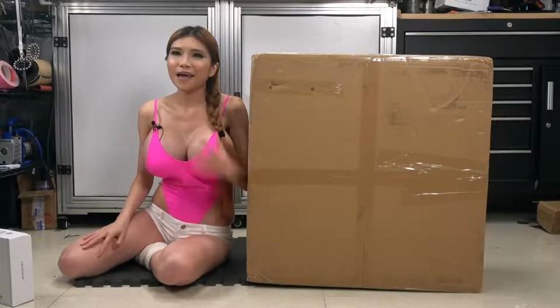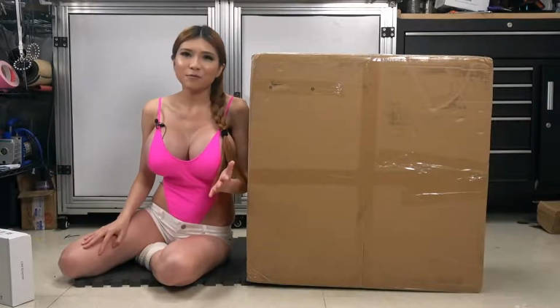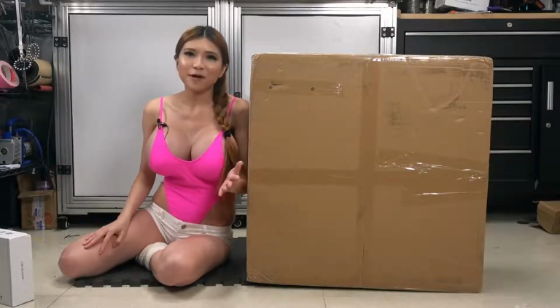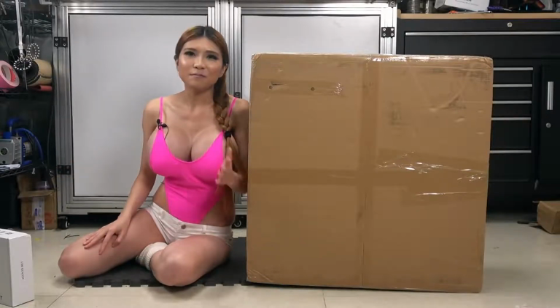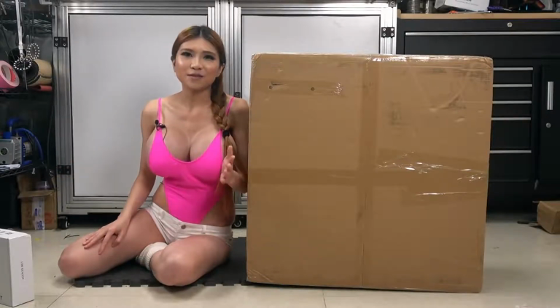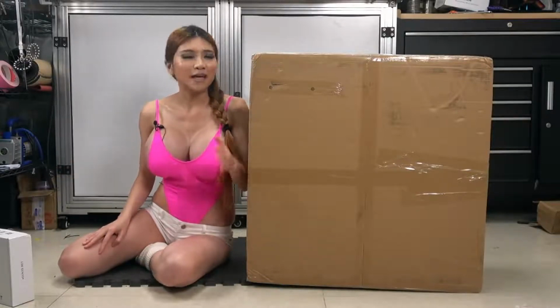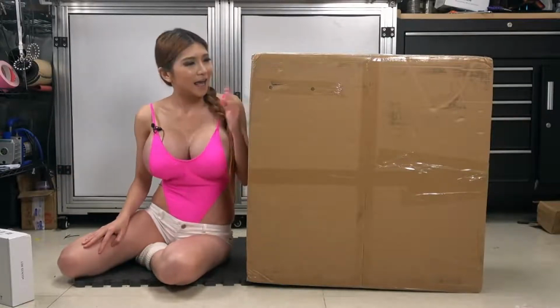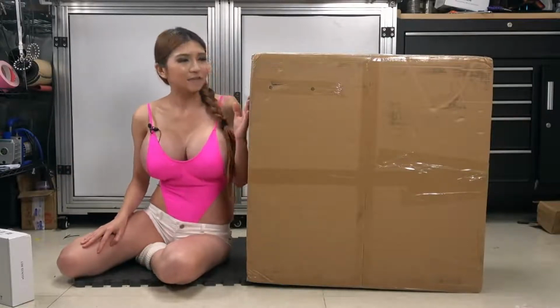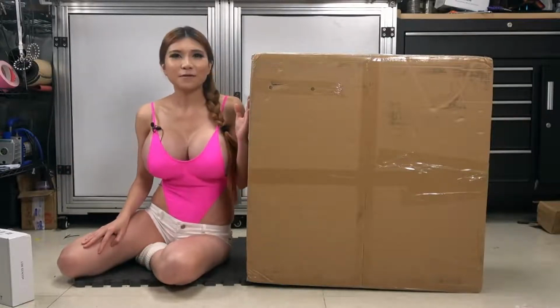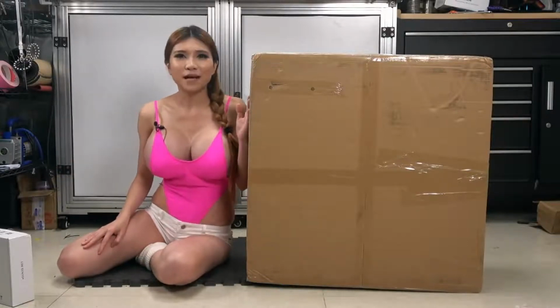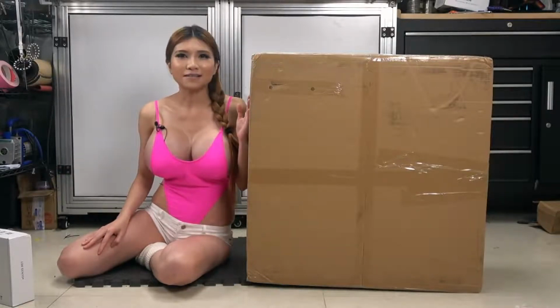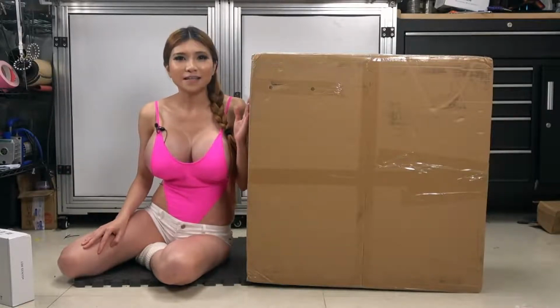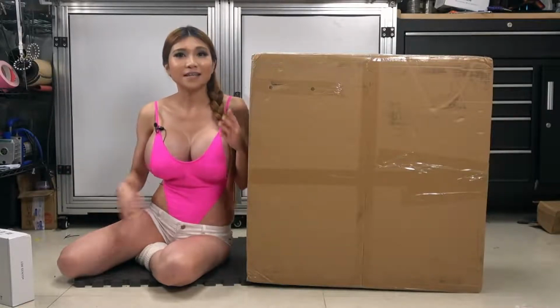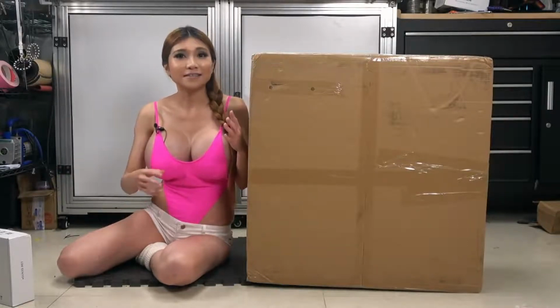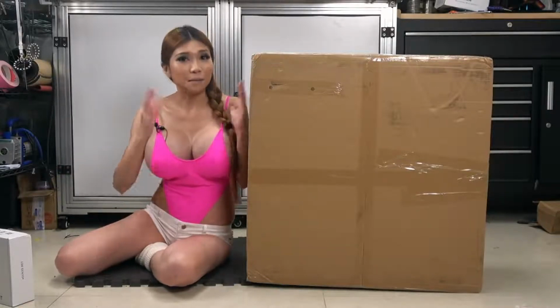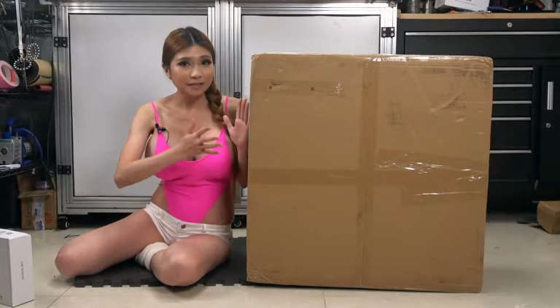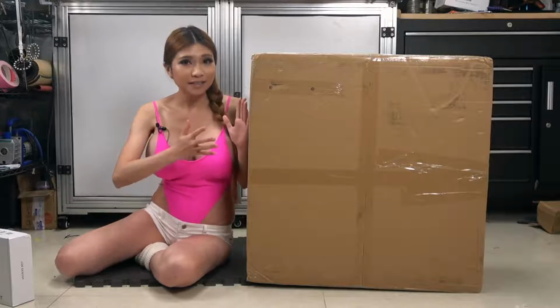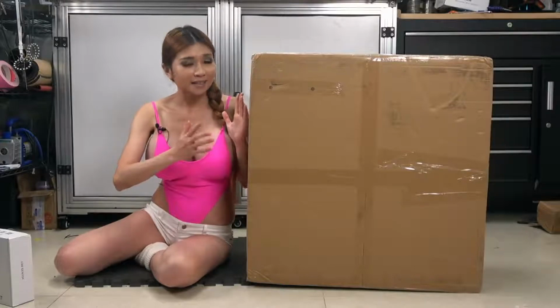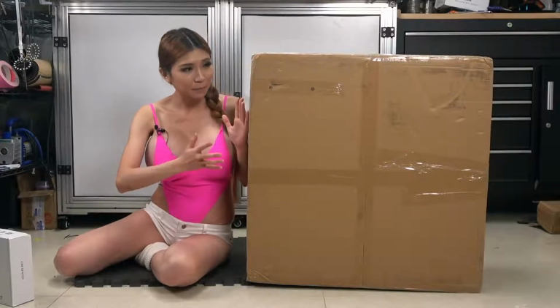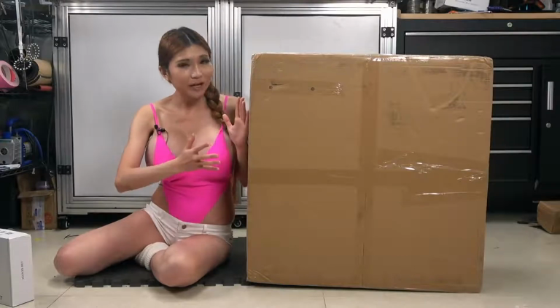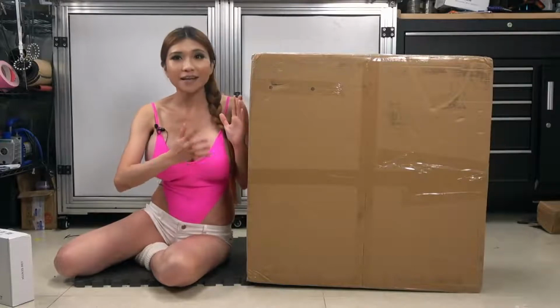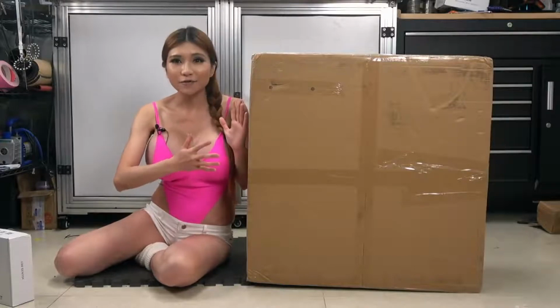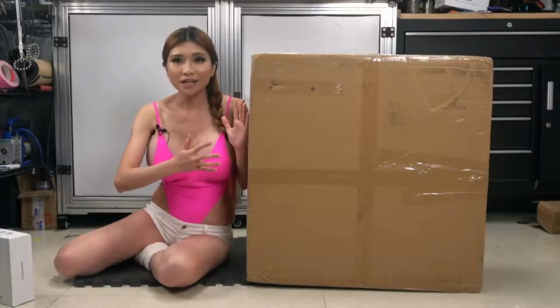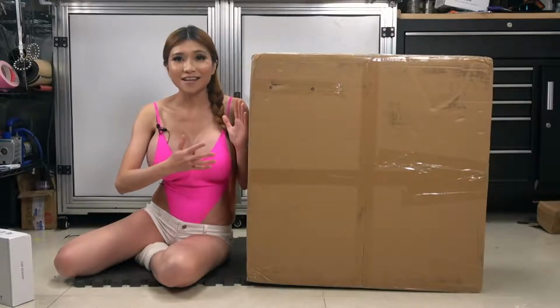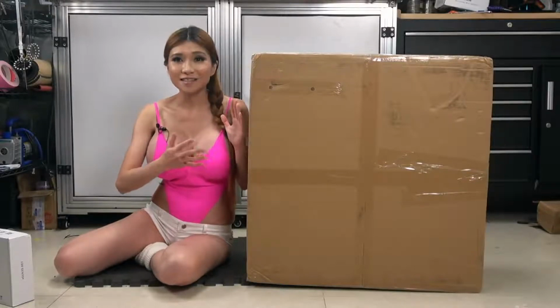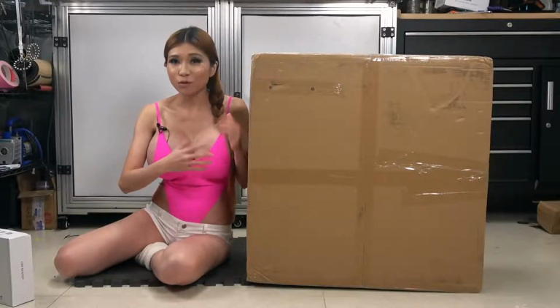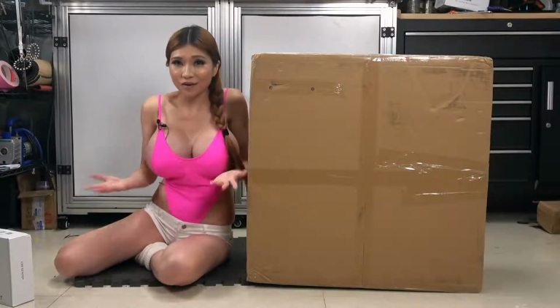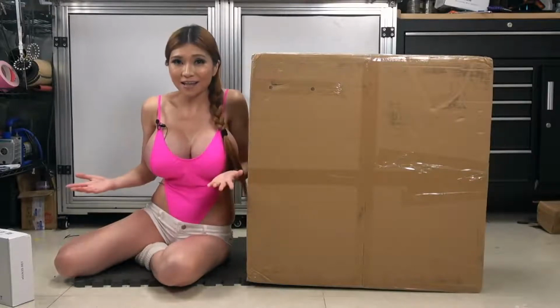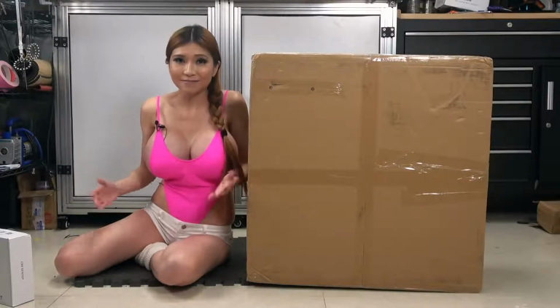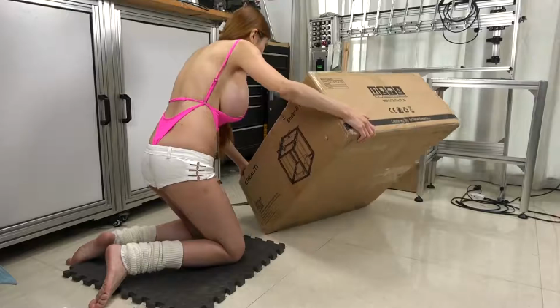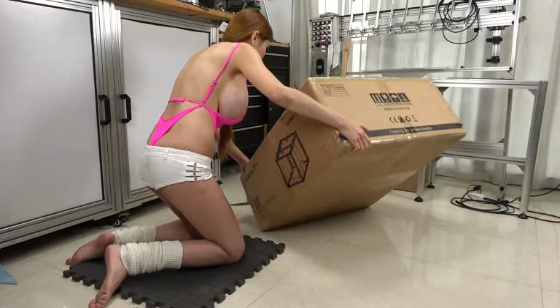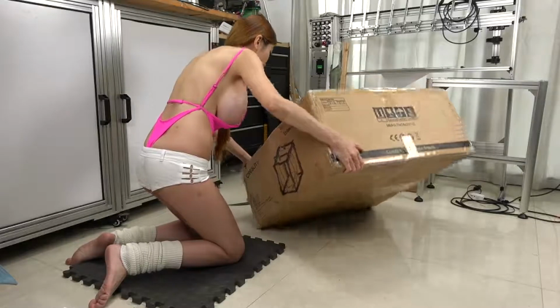Anyway, back to the Ender 5 Plus. Let's unbox it, assemble it, level it, and see what we've got.